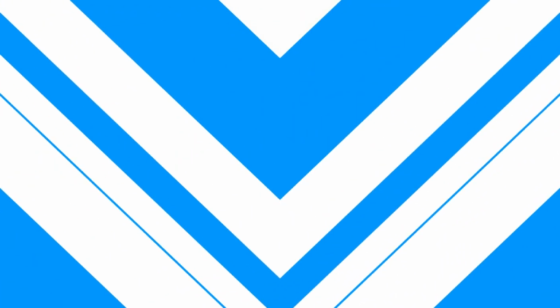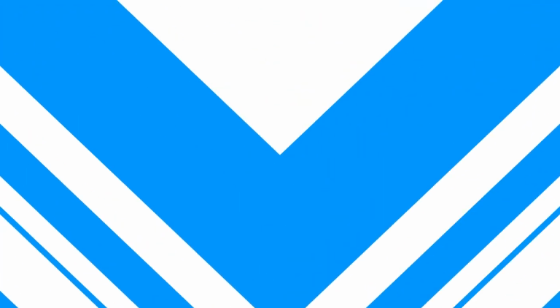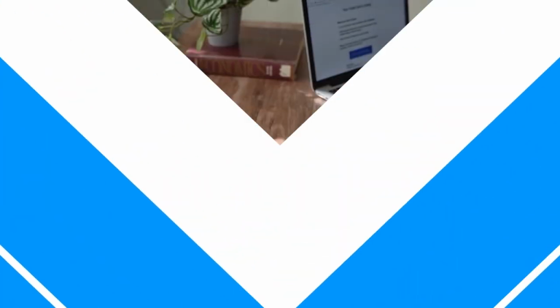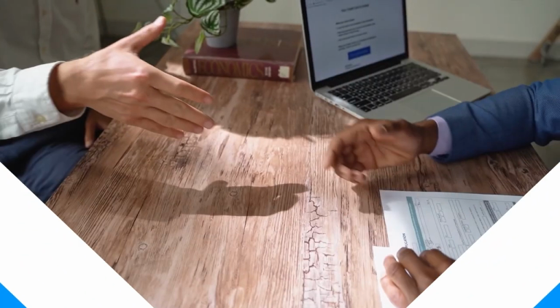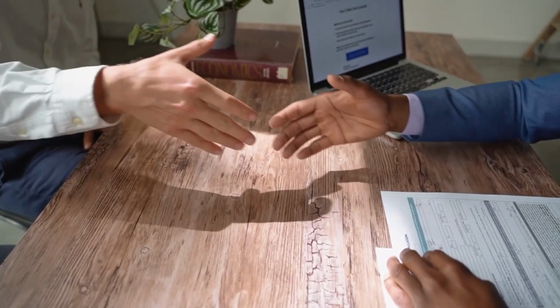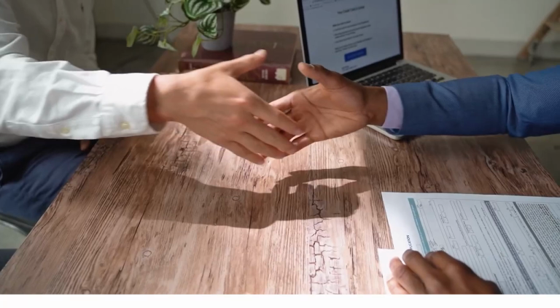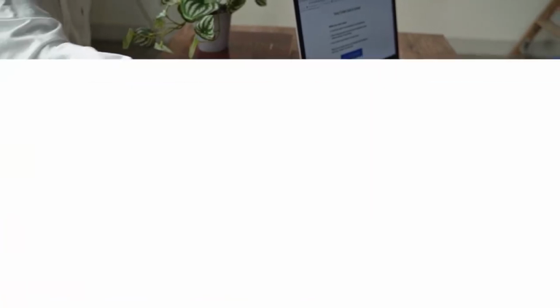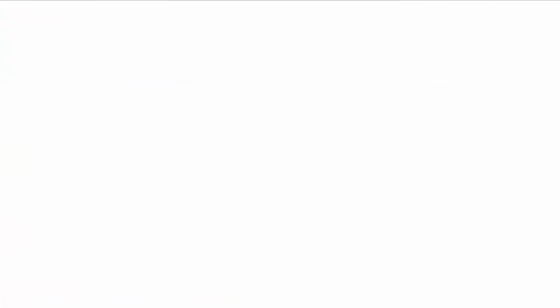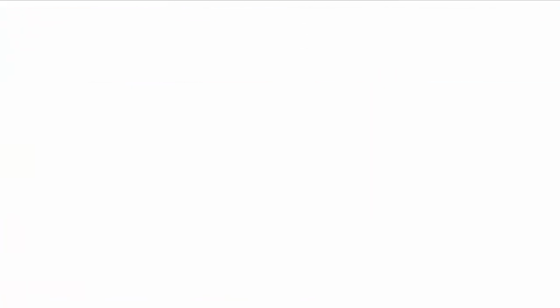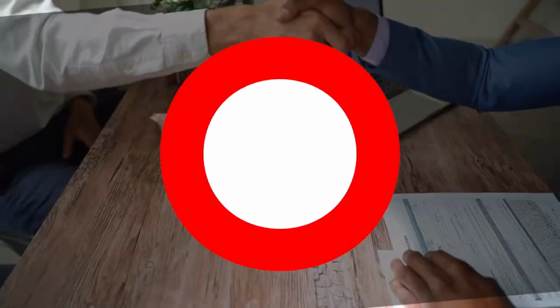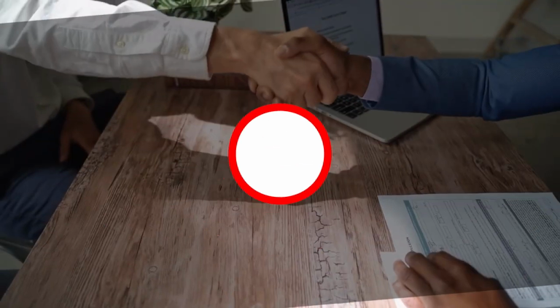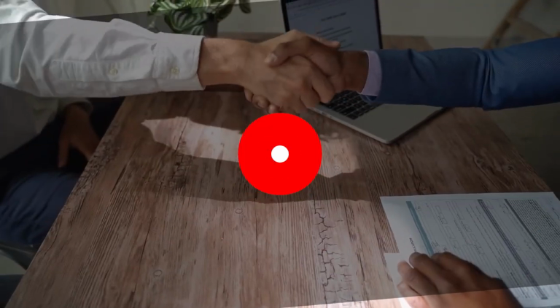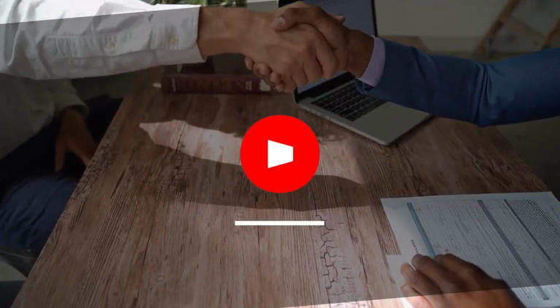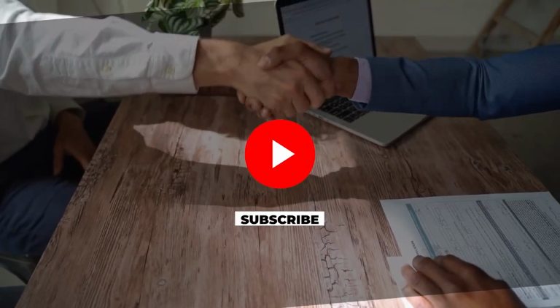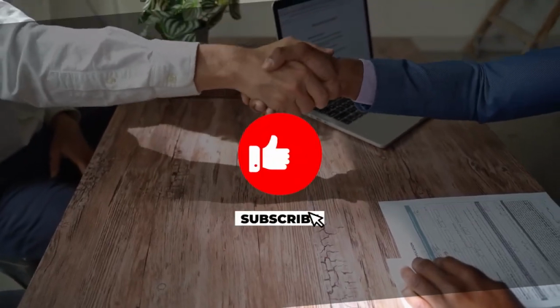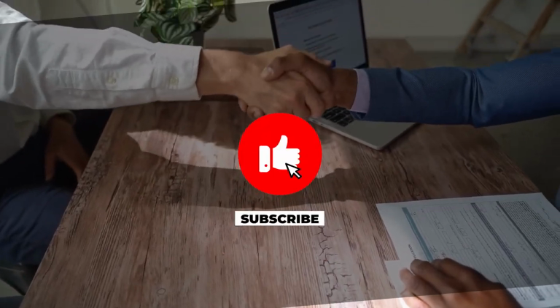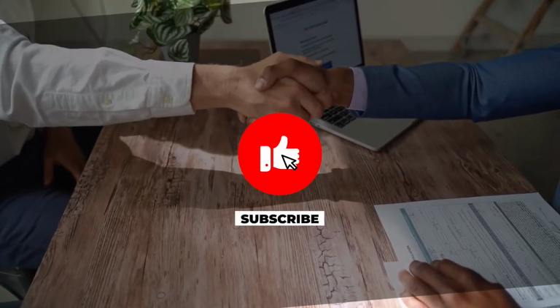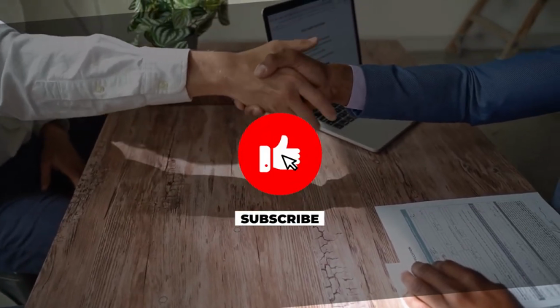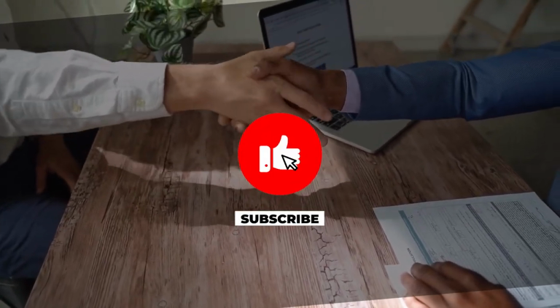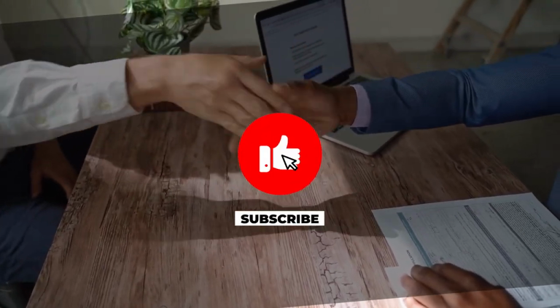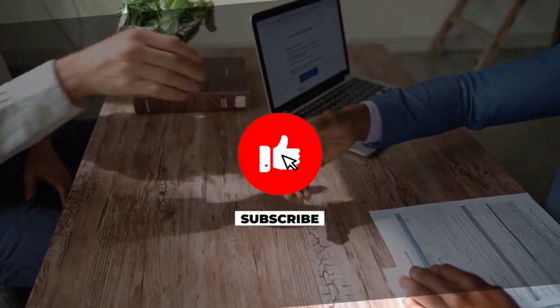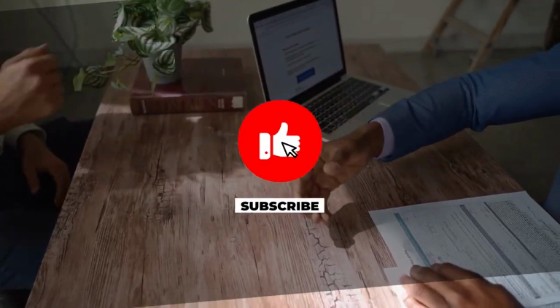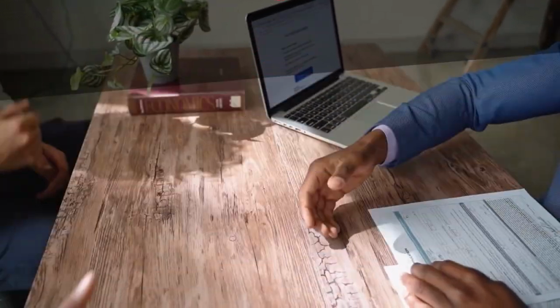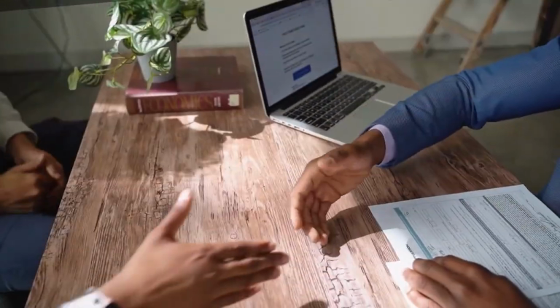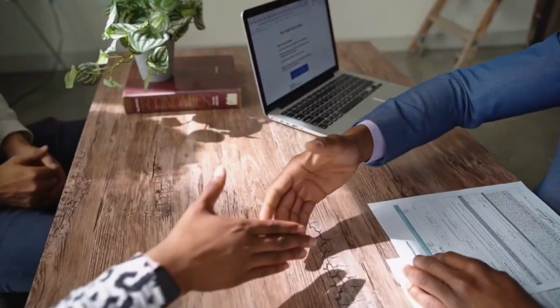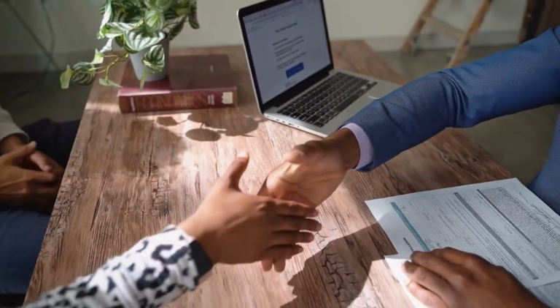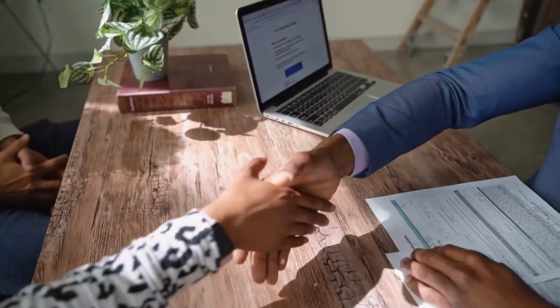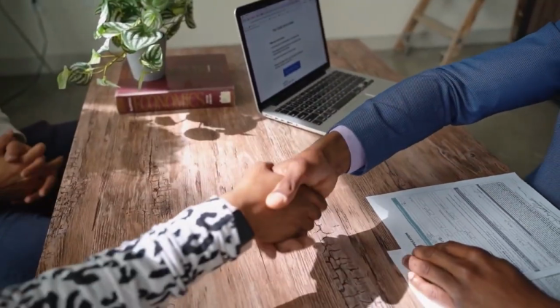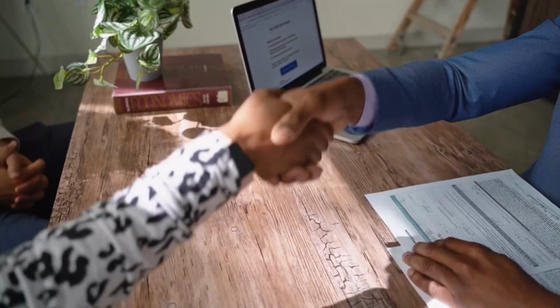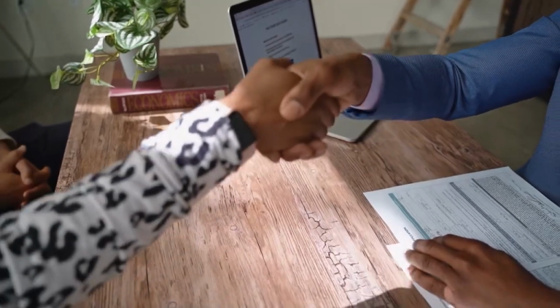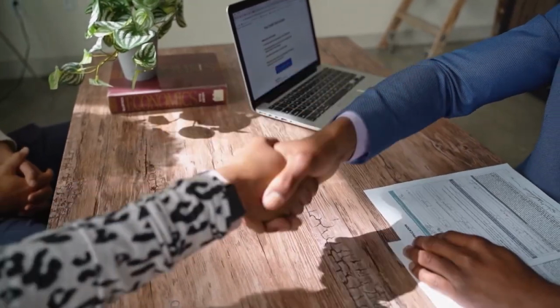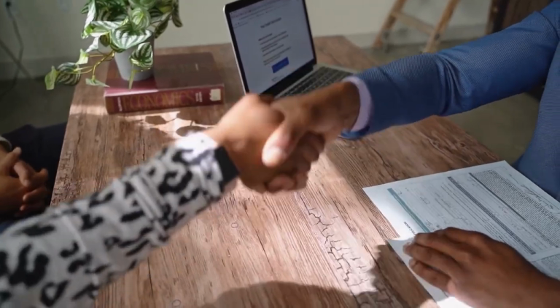Whether you're a tech newbie or a seasoned expert, our channel has something for everyone. Subscribe today and never miss a review.